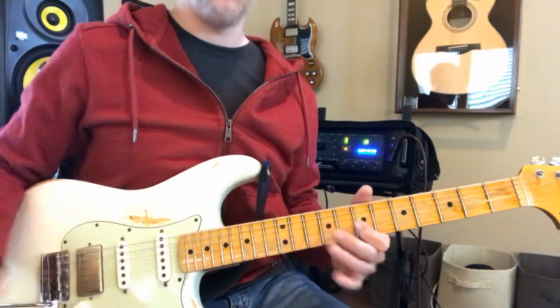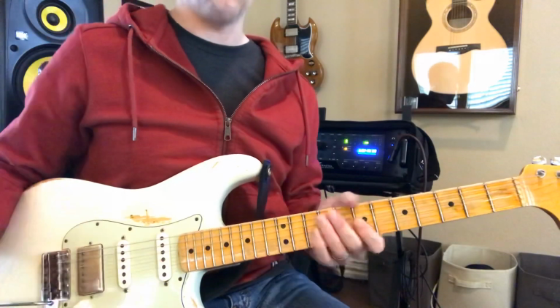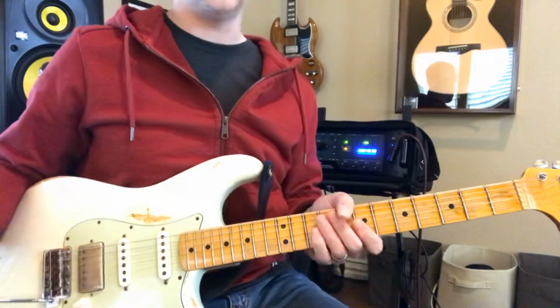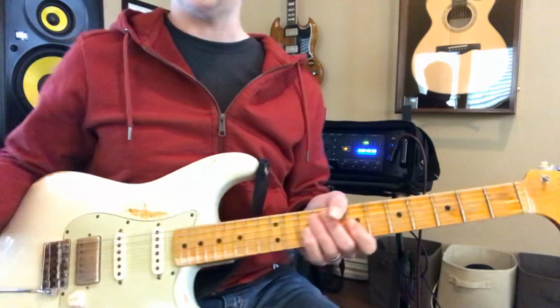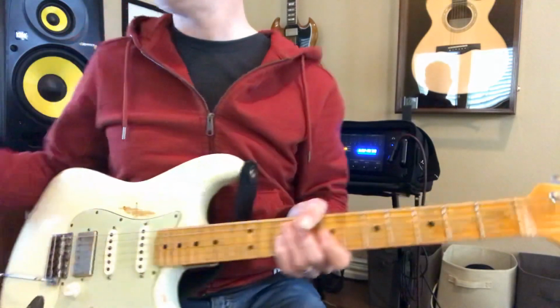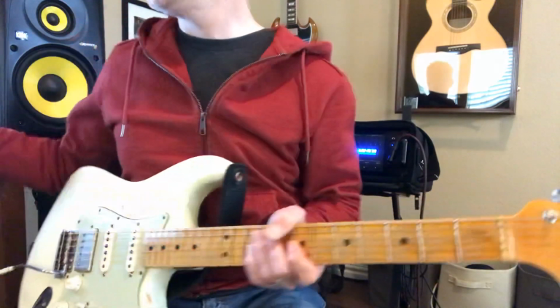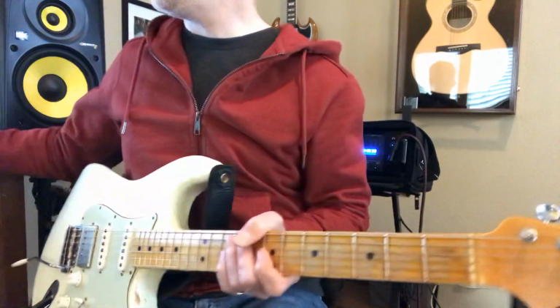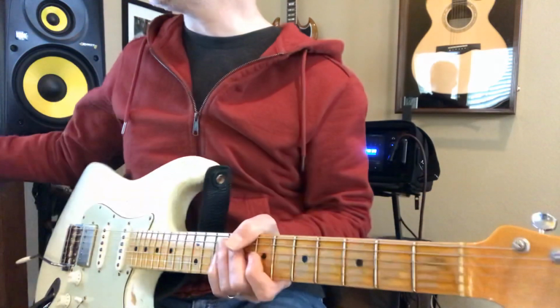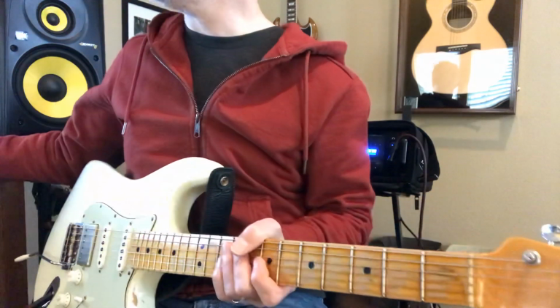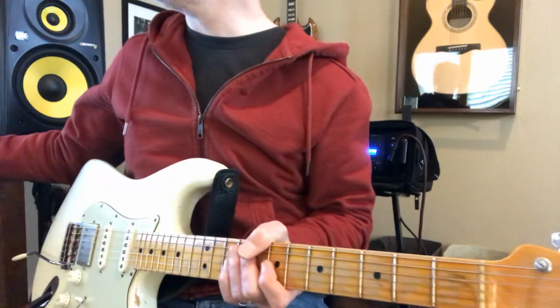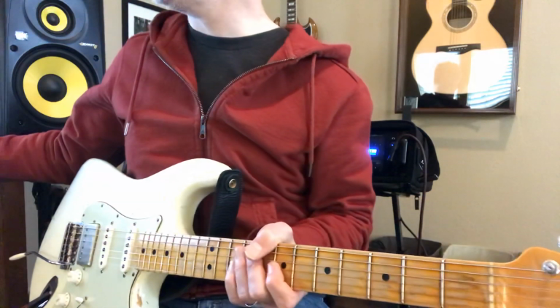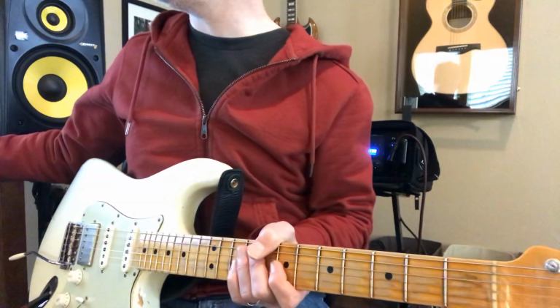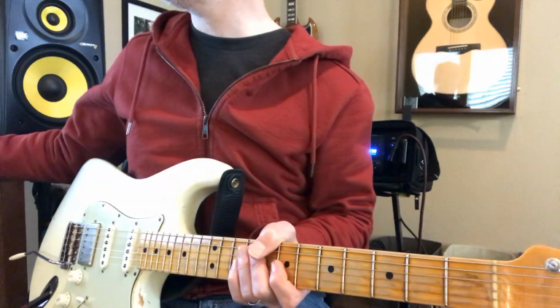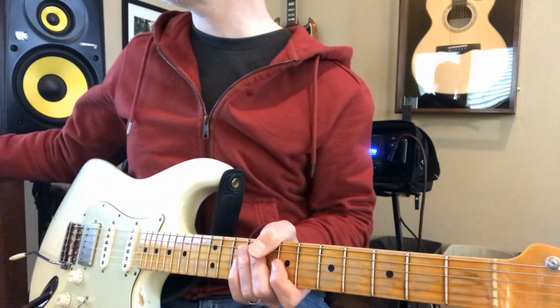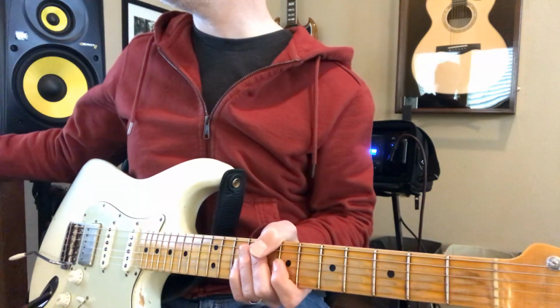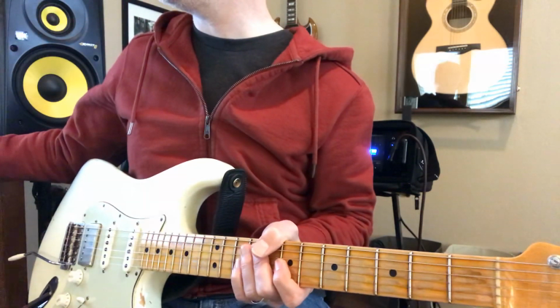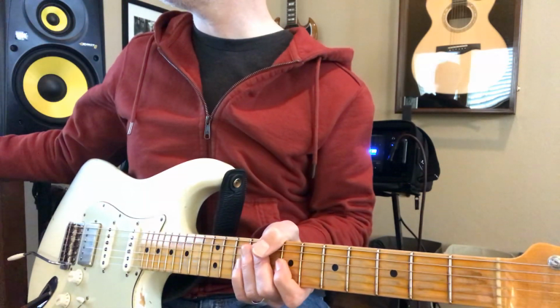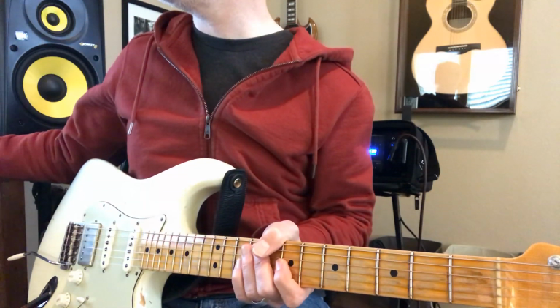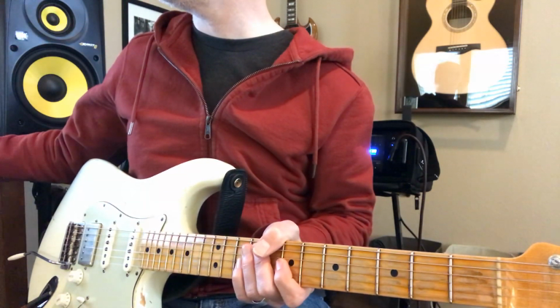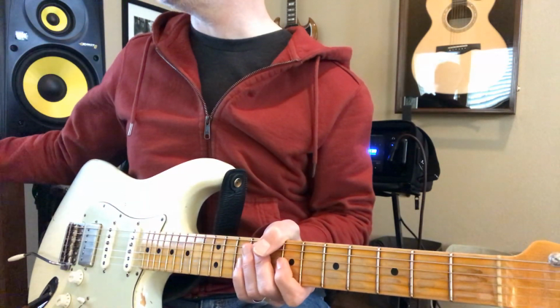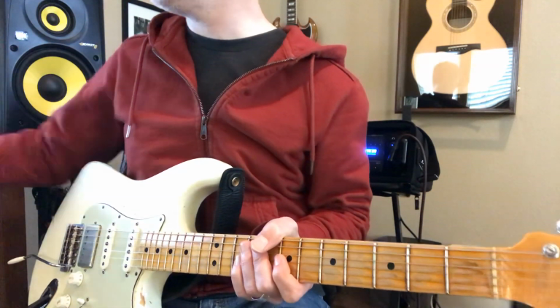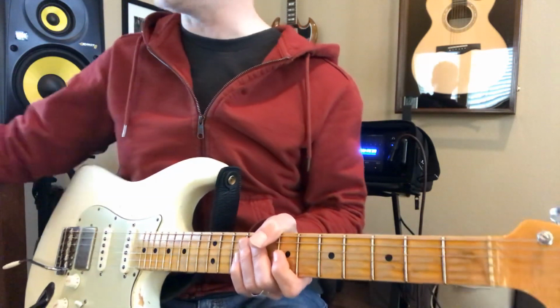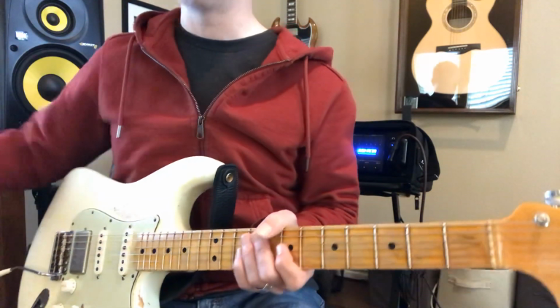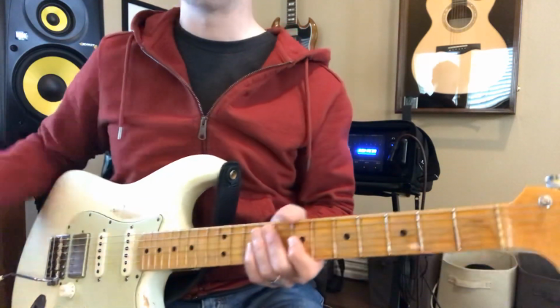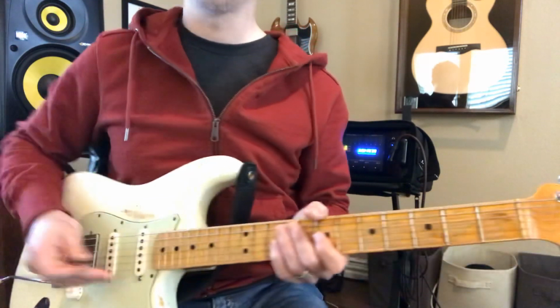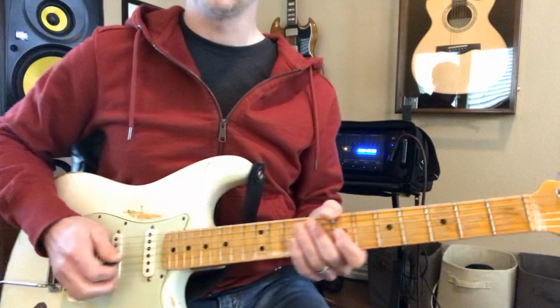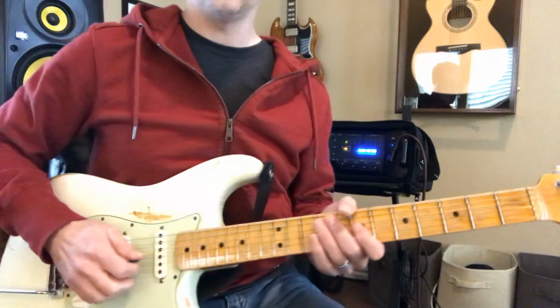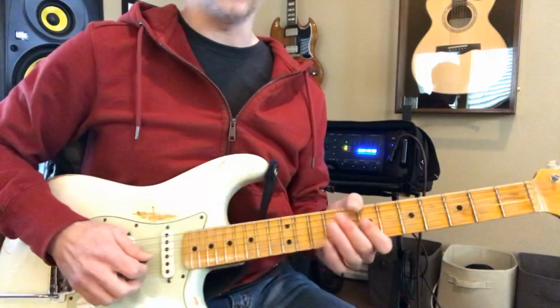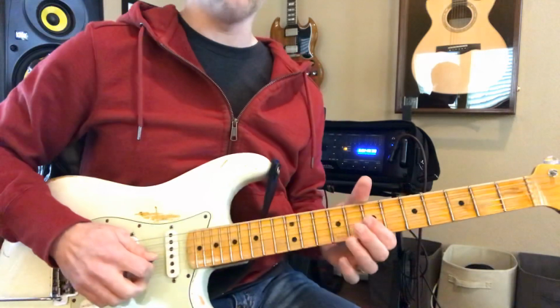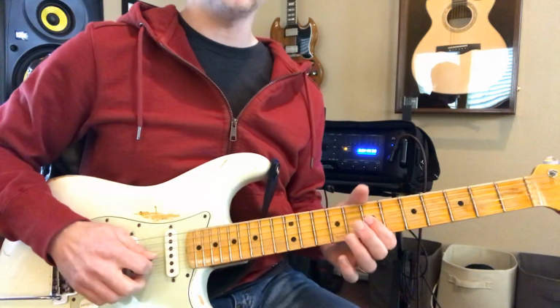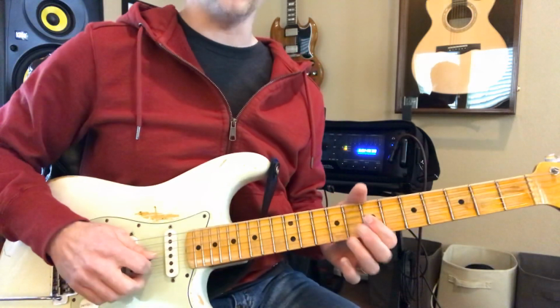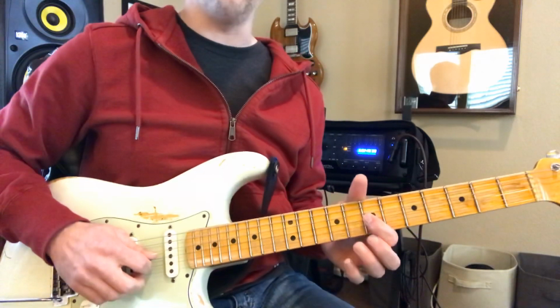But we're in B. So let's play this and we'll go through these chords. Here we go. It's going to go real slow.